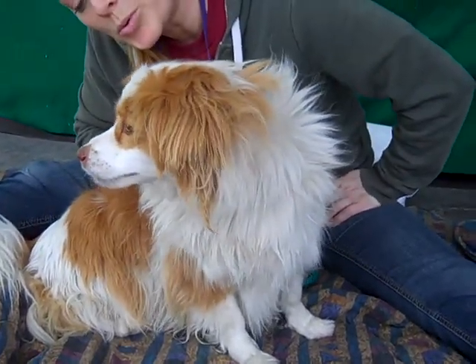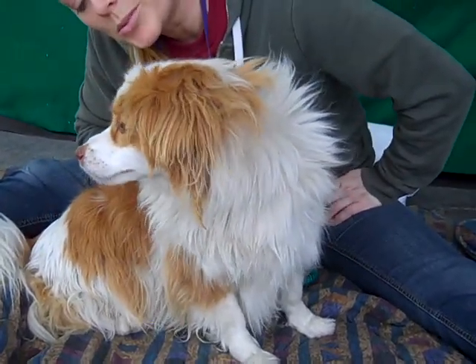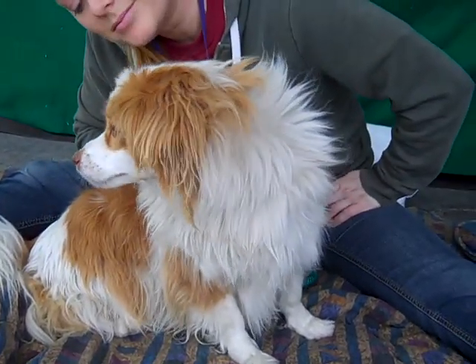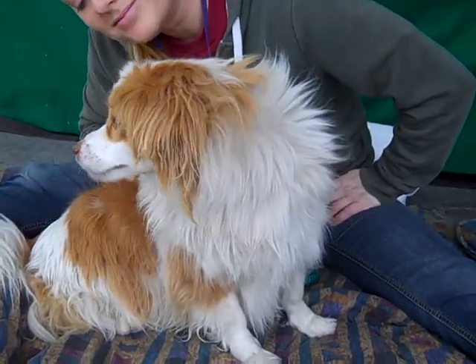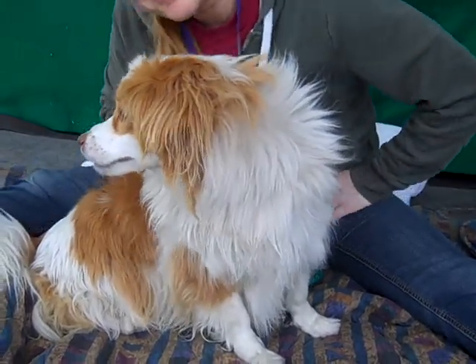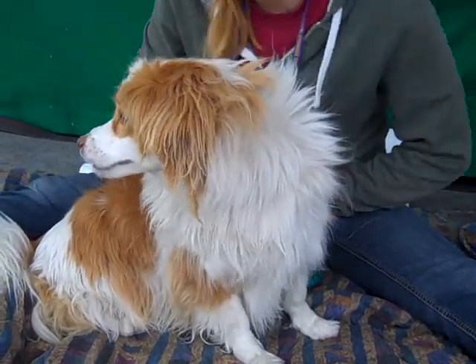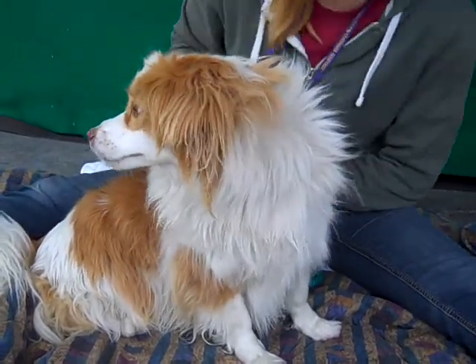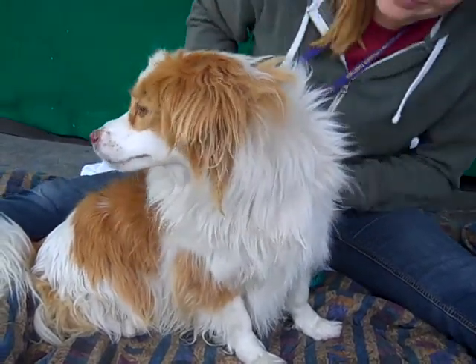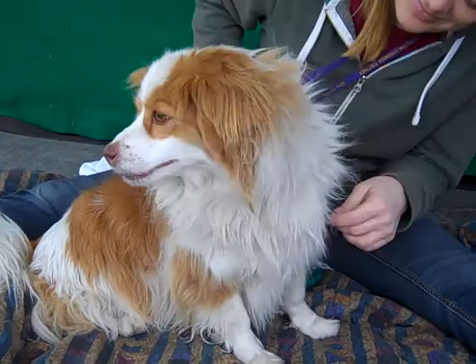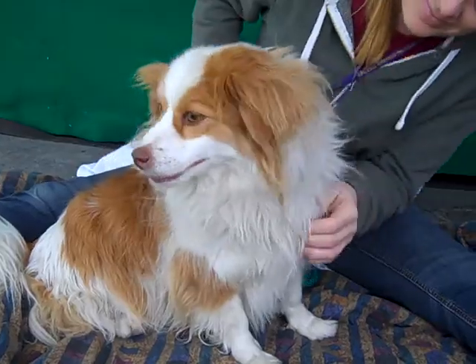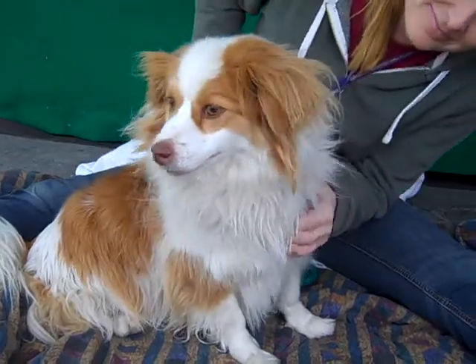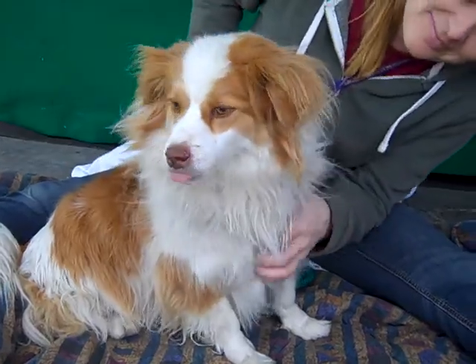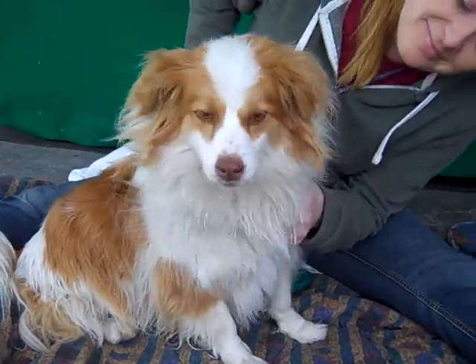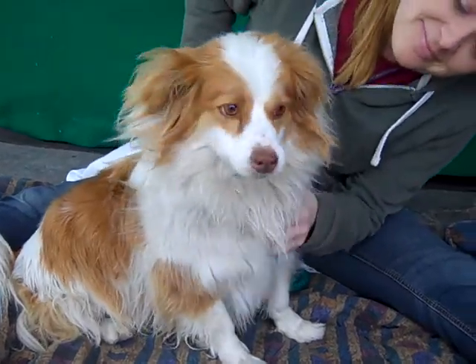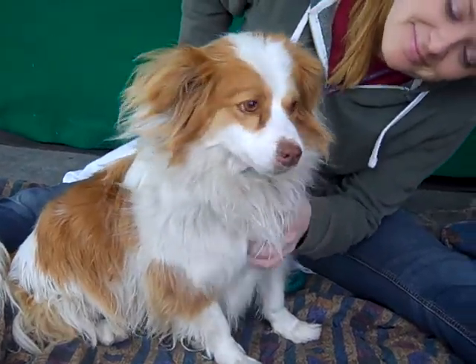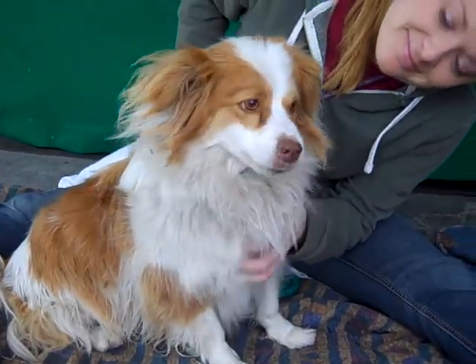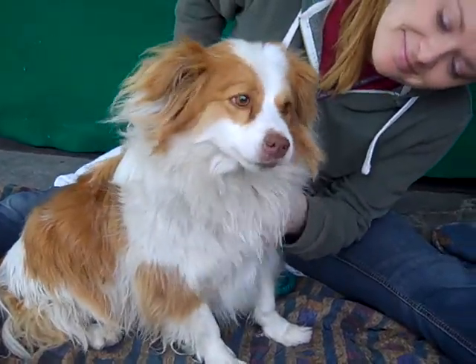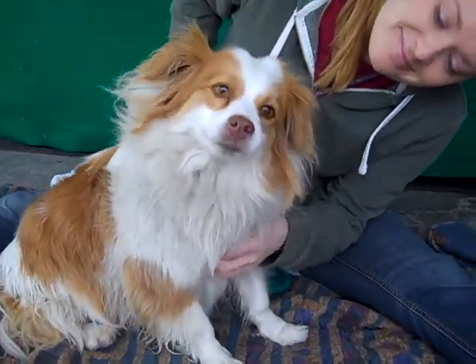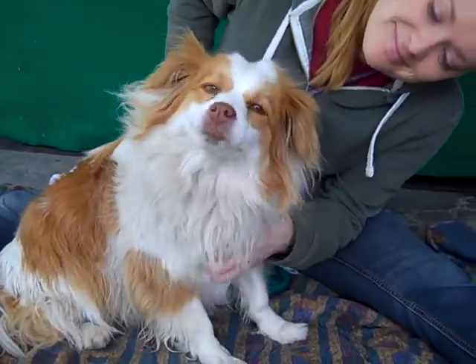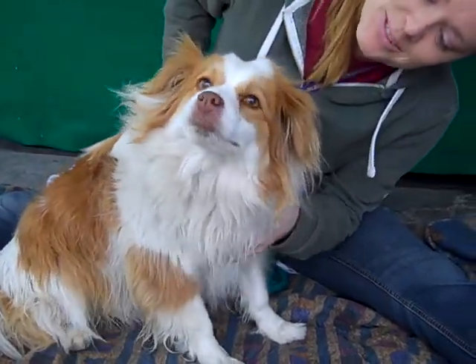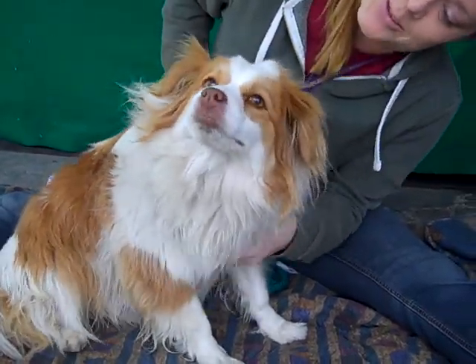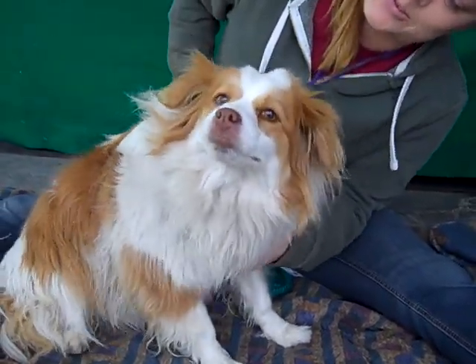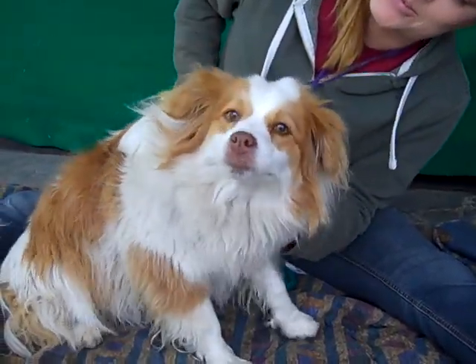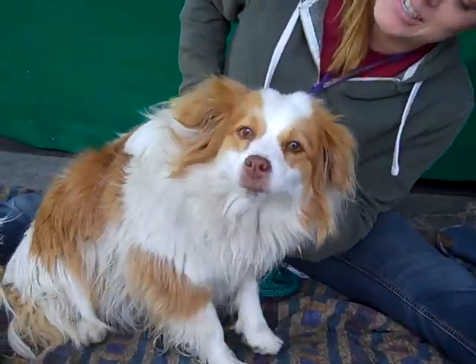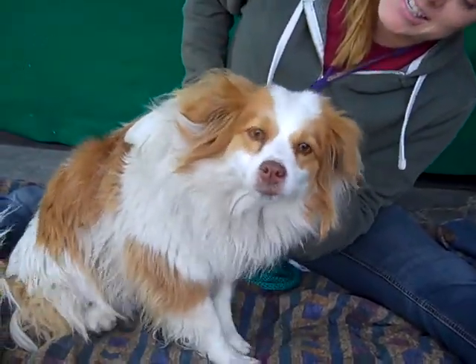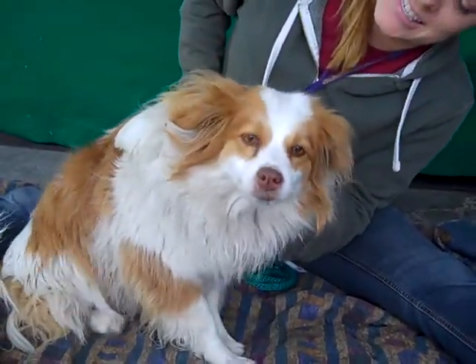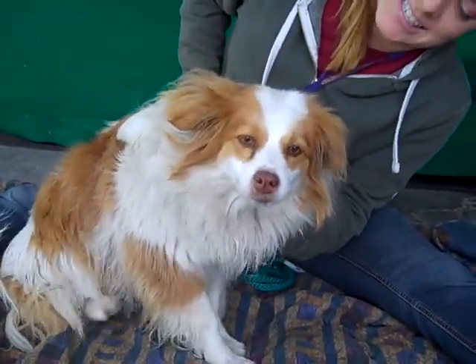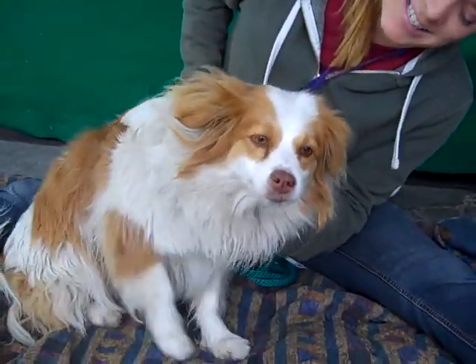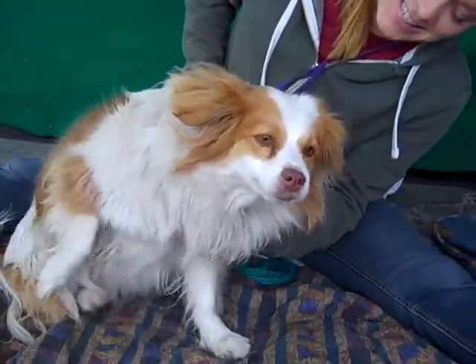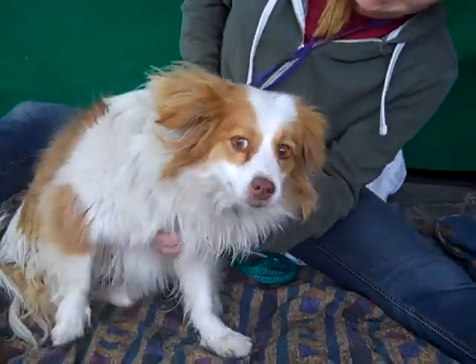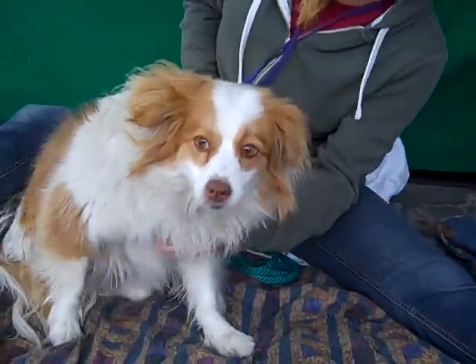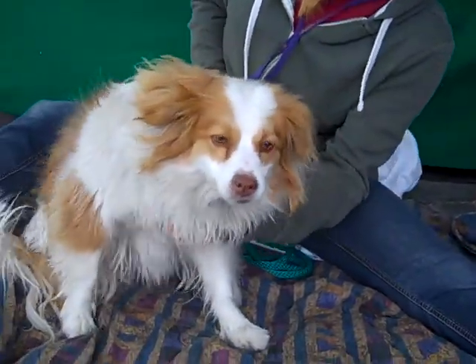She is about two years old and she came in as an owner surrender on March 13th. The owner didn't really give a reason.